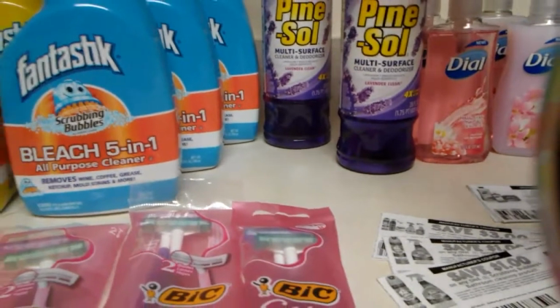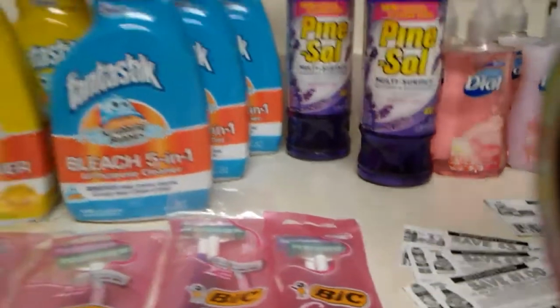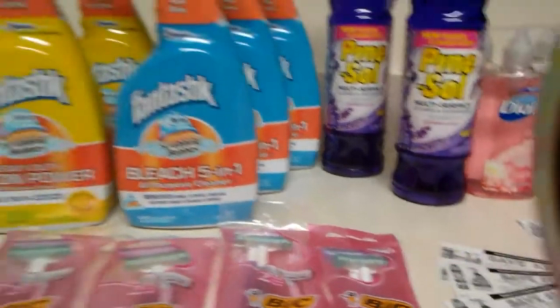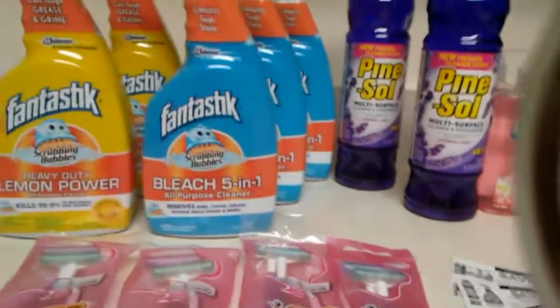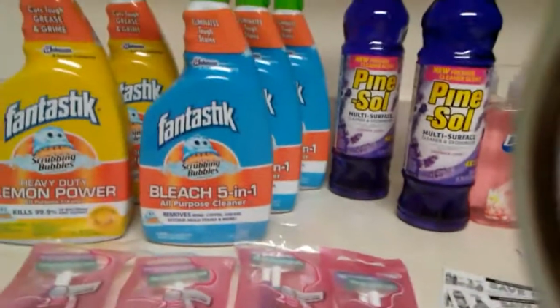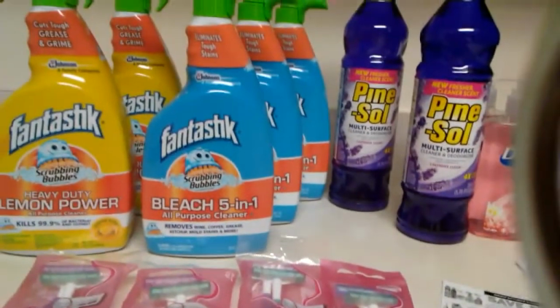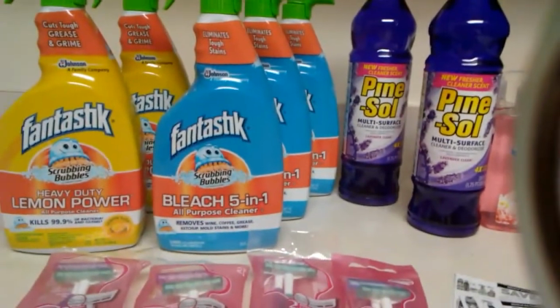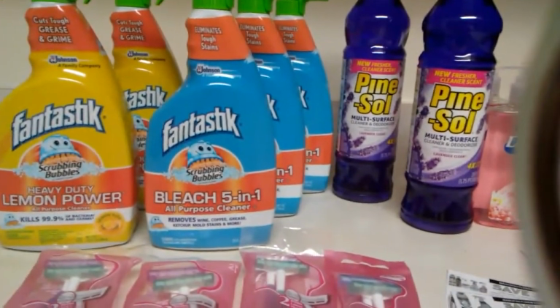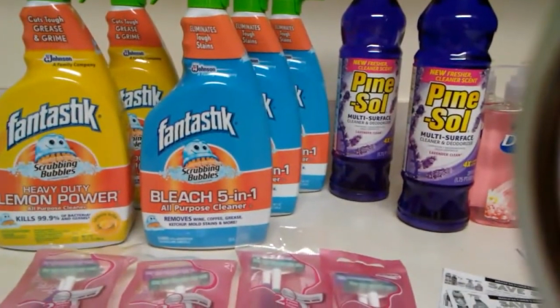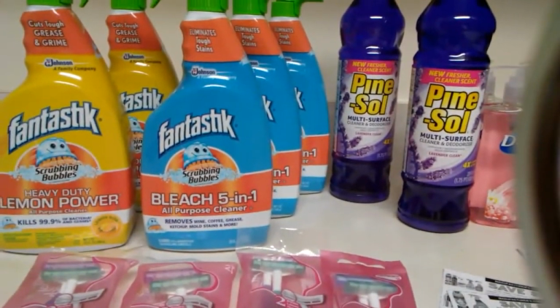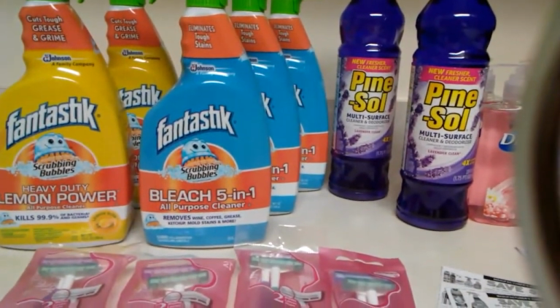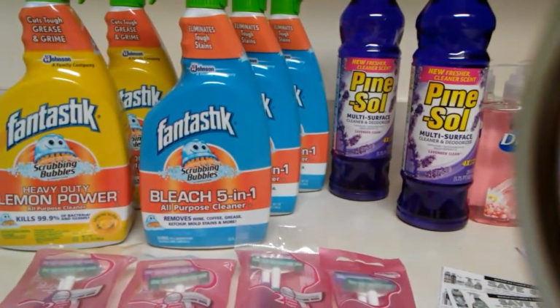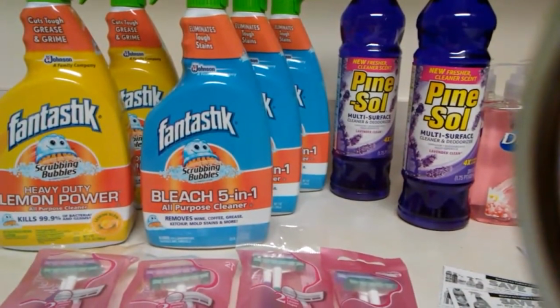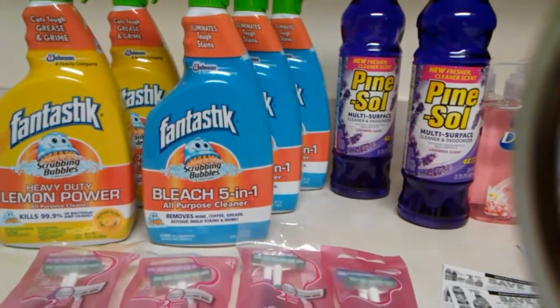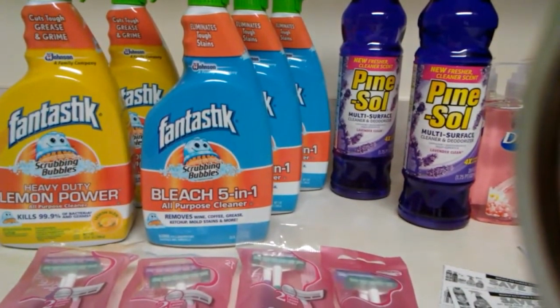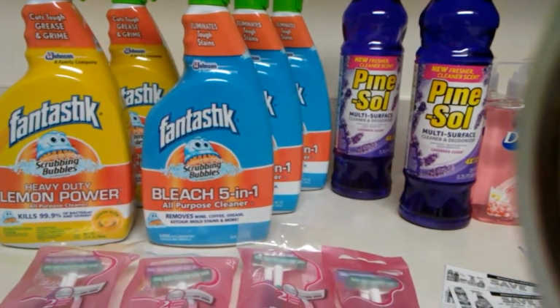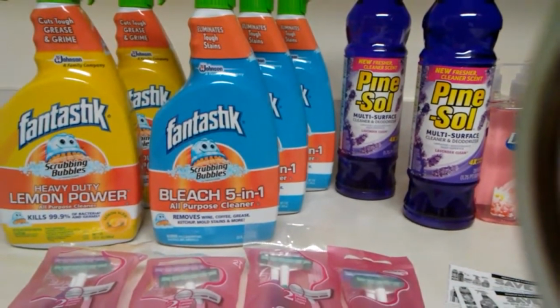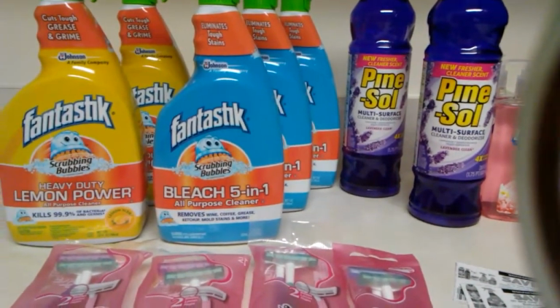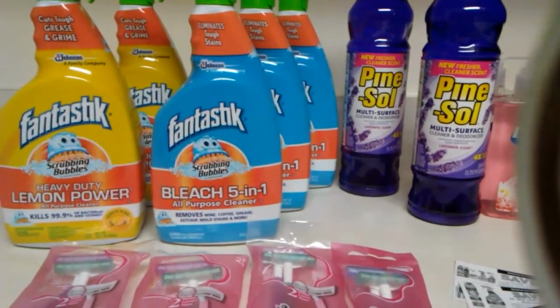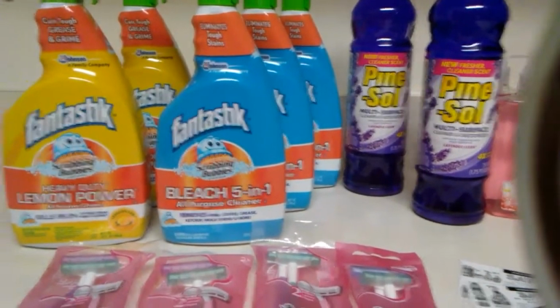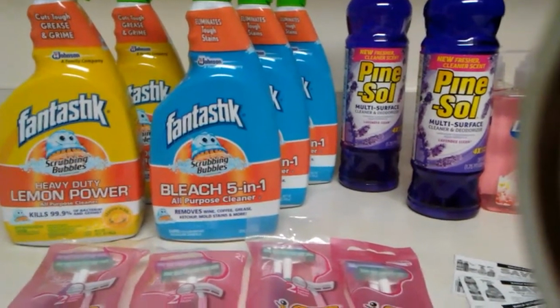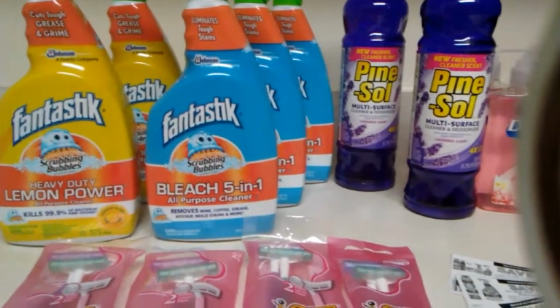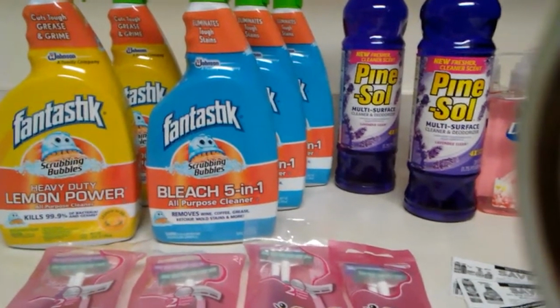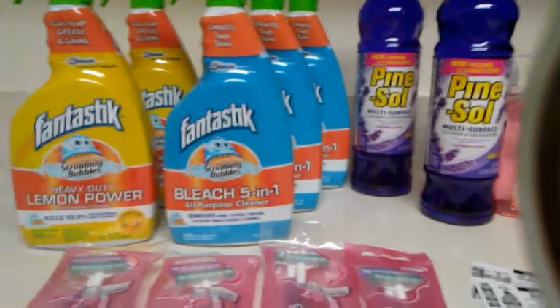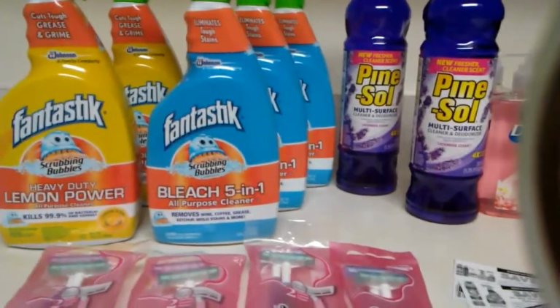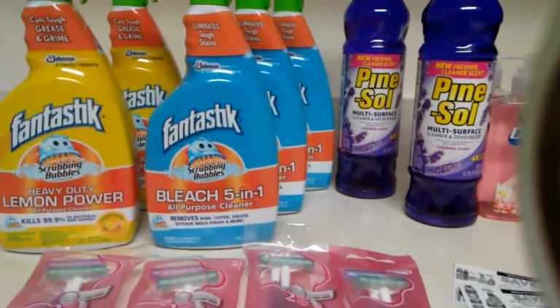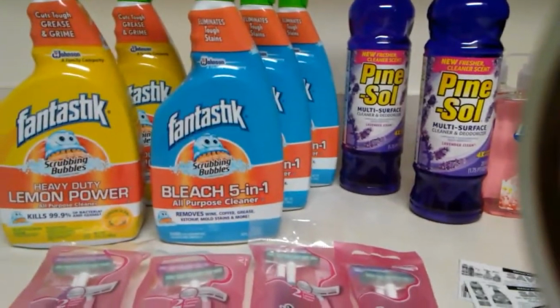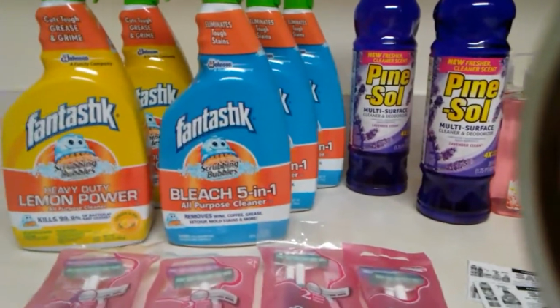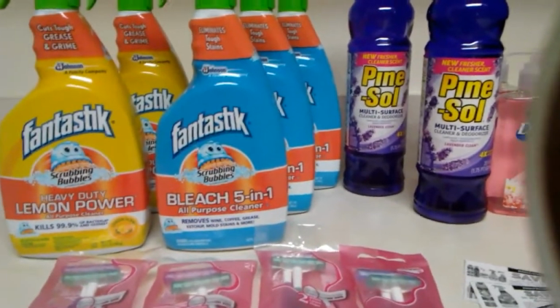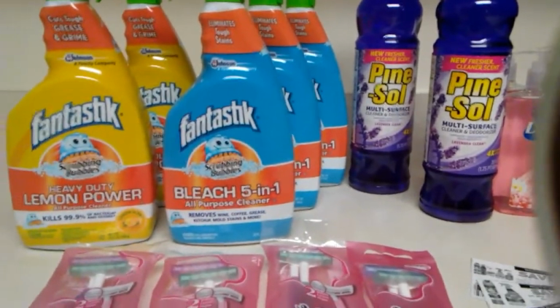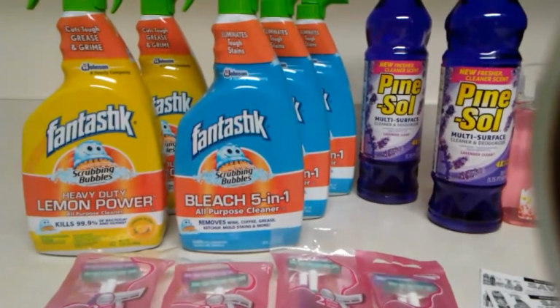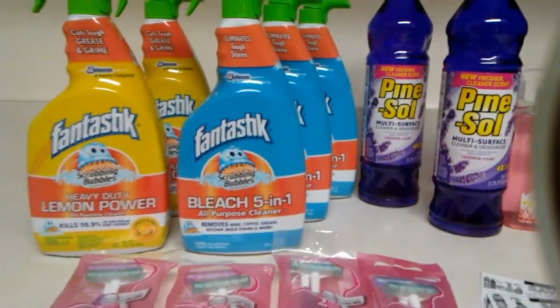Then I picked up five of the Scrubbing Bubbles — the fantastic ones. I got the one with the bleach in it and then the one with the lemon.